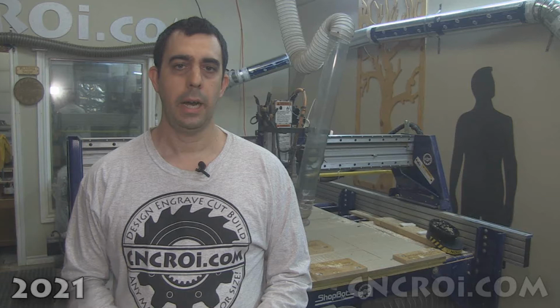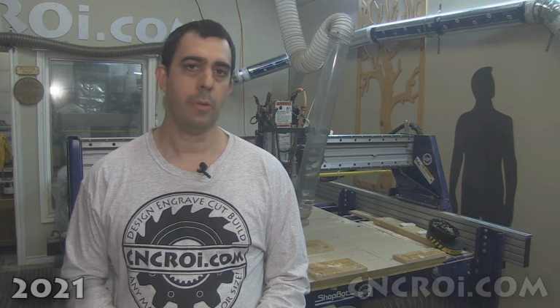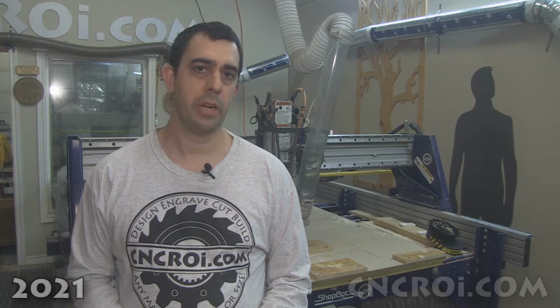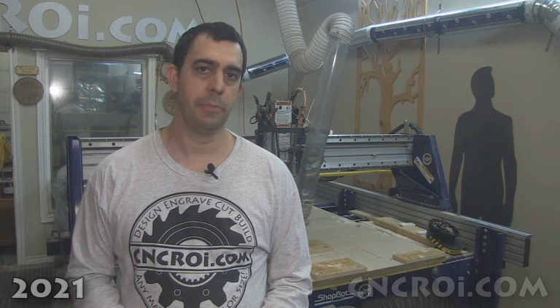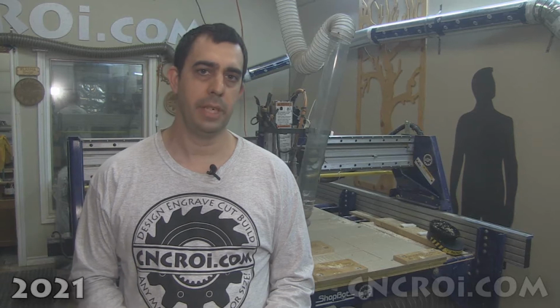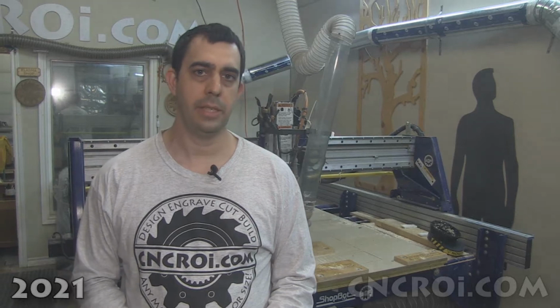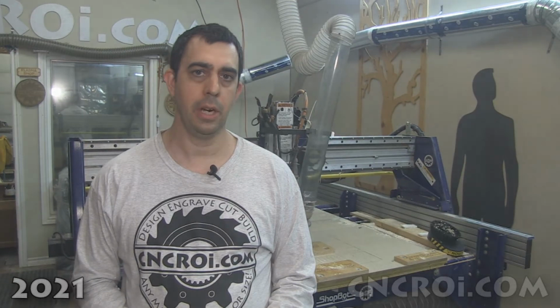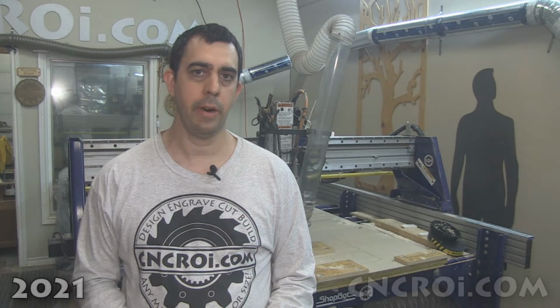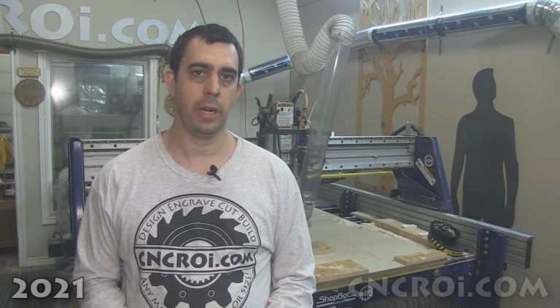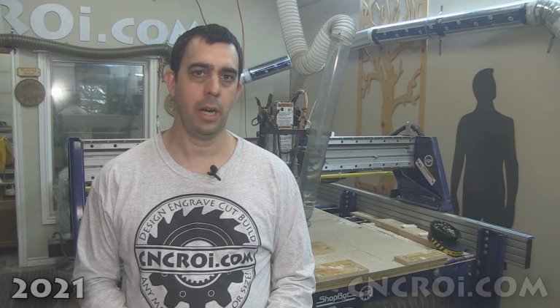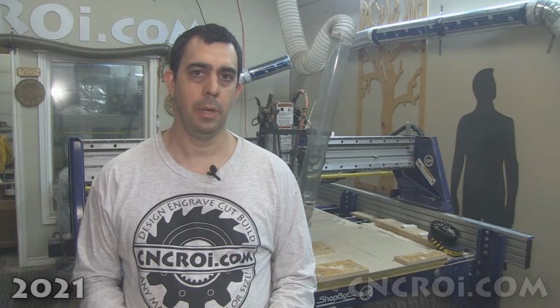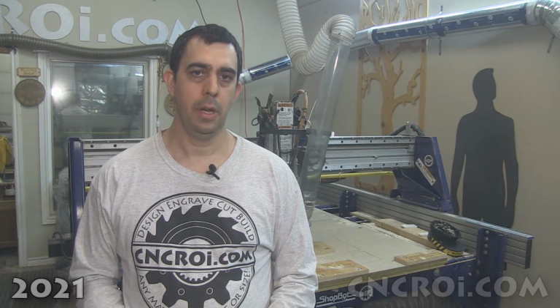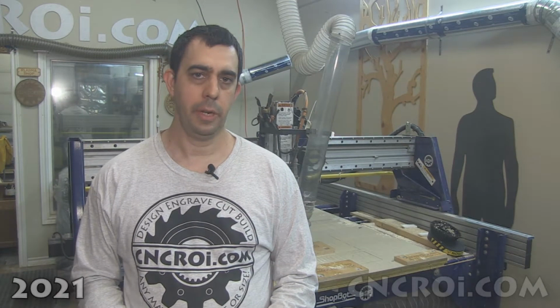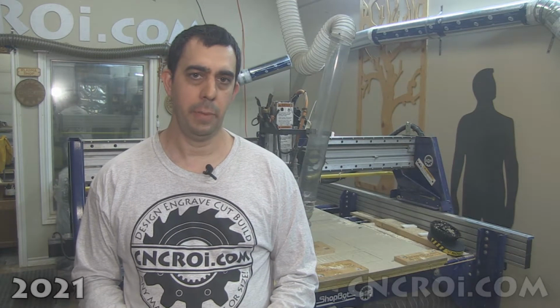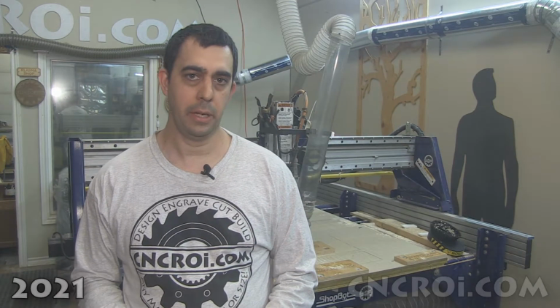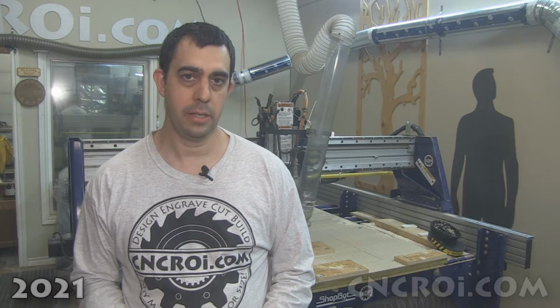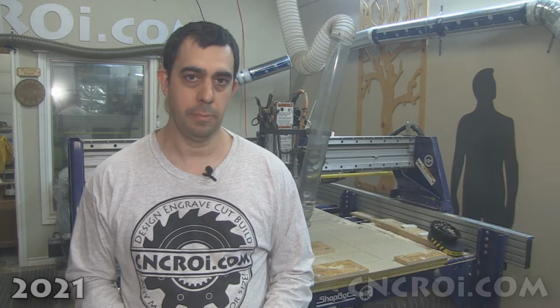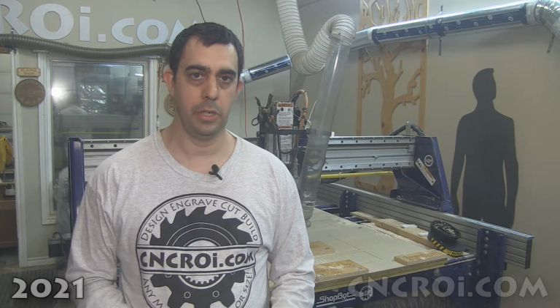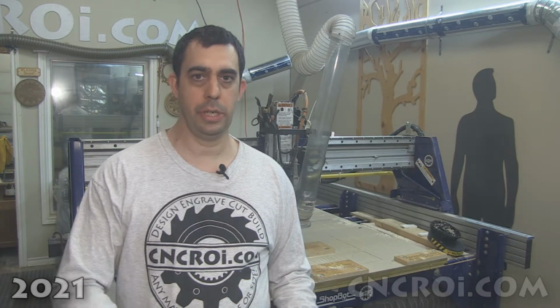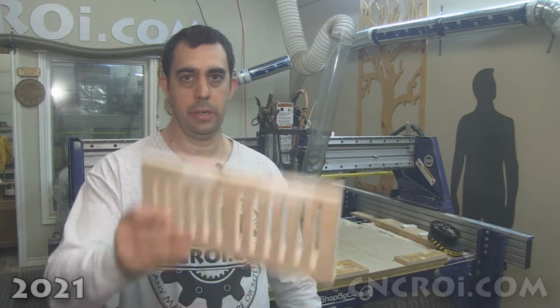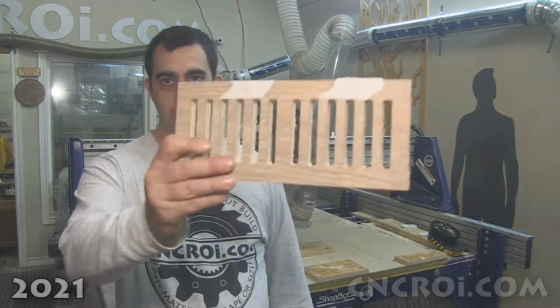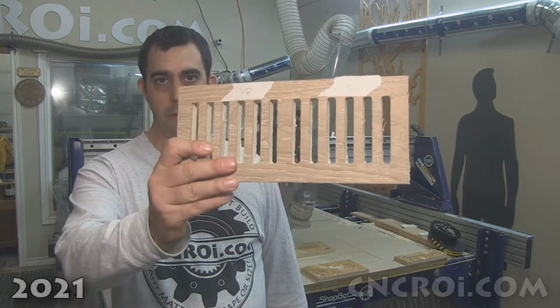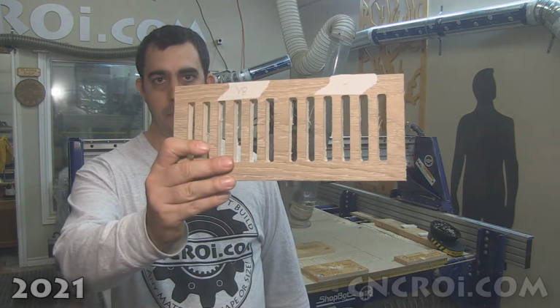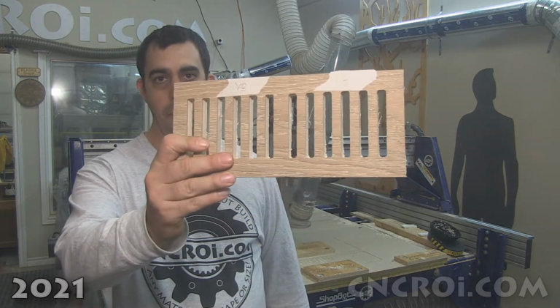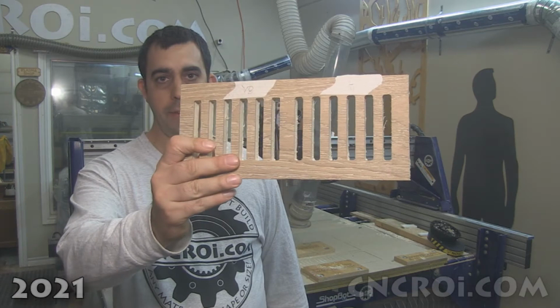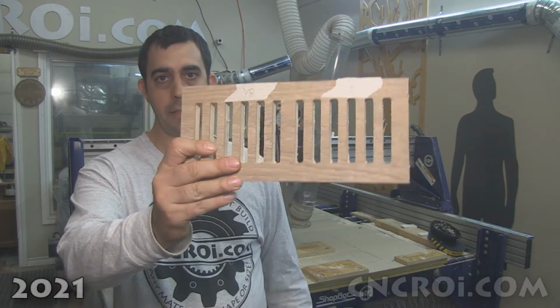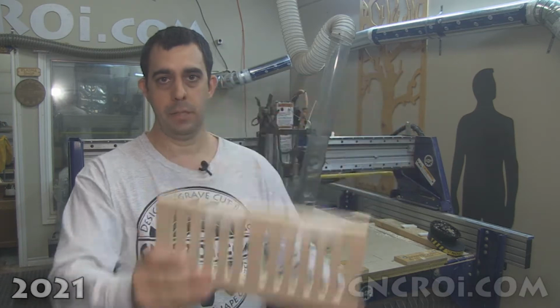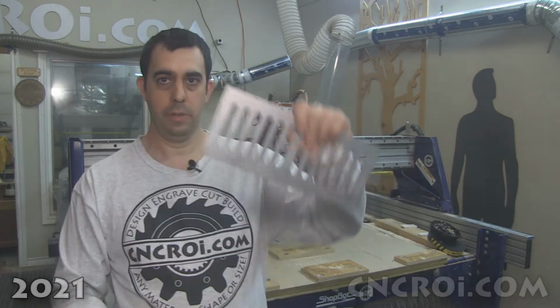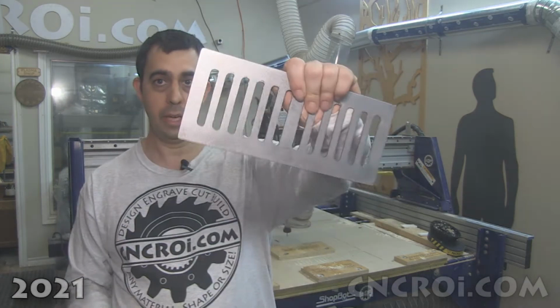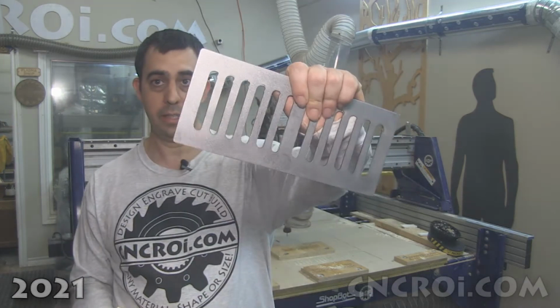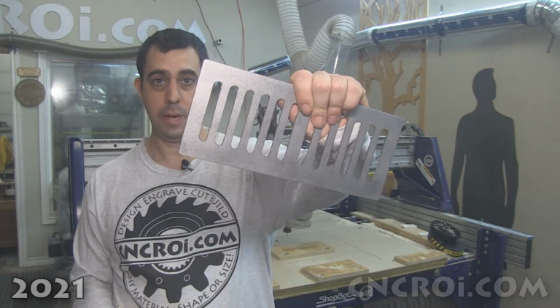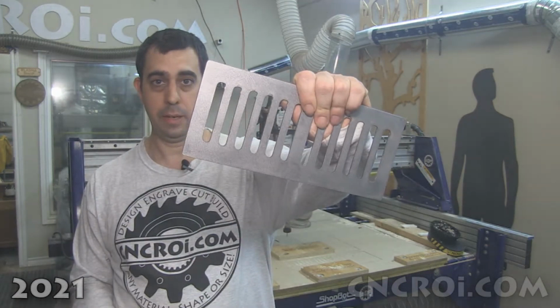Hi there, I'm John from cncri.com and today we make custom engineered flooring vents with stainless steel backing.